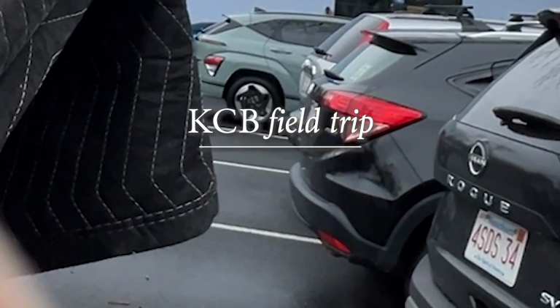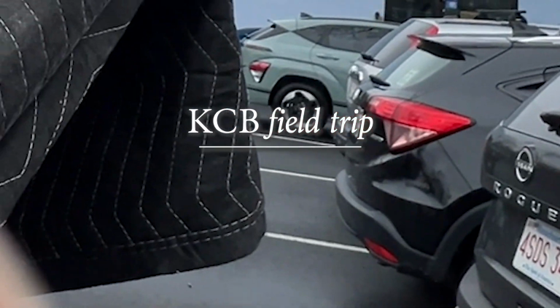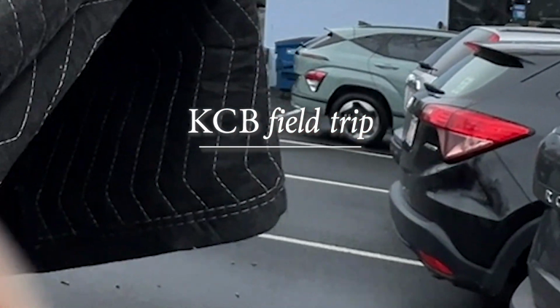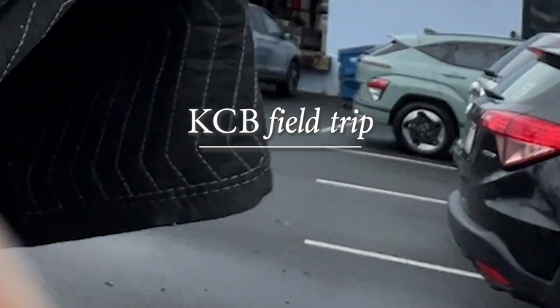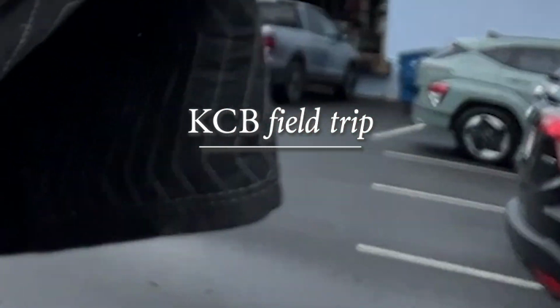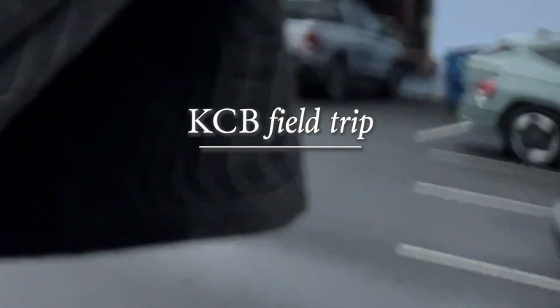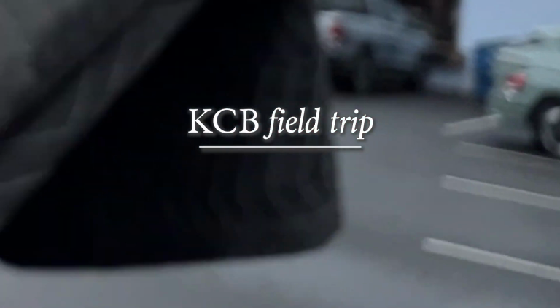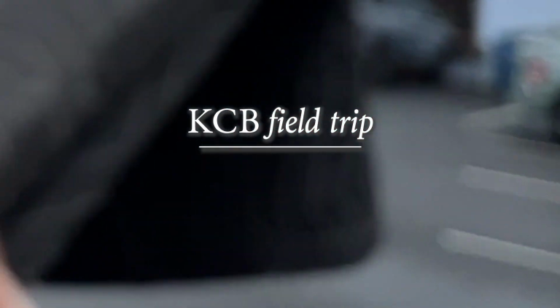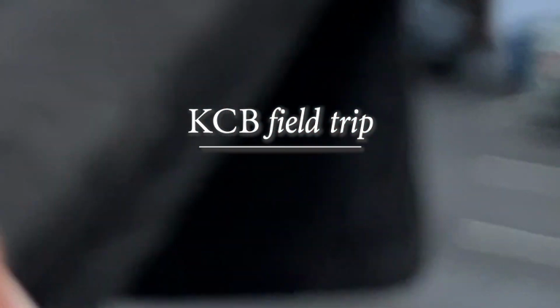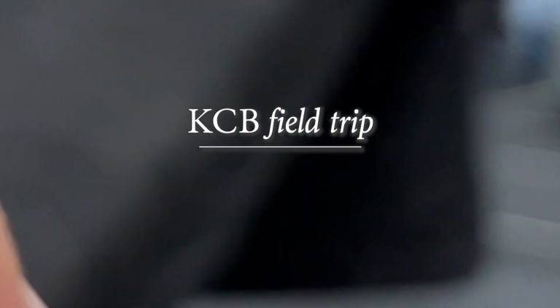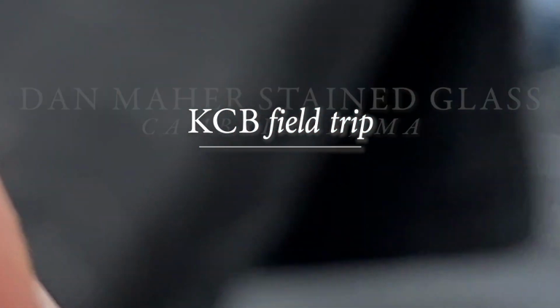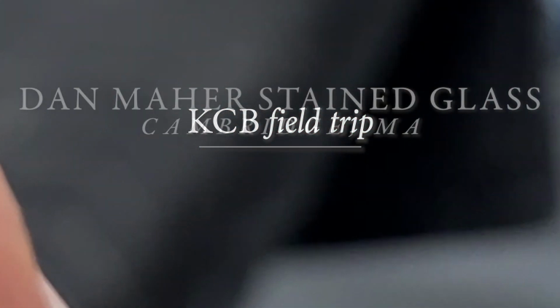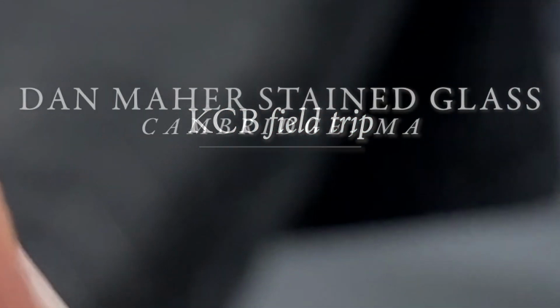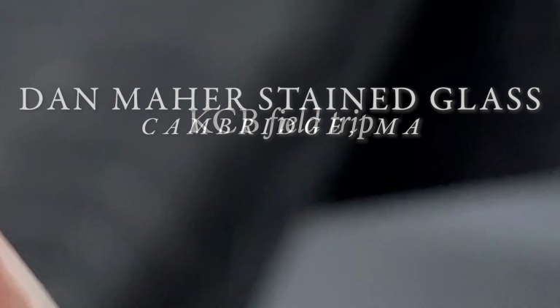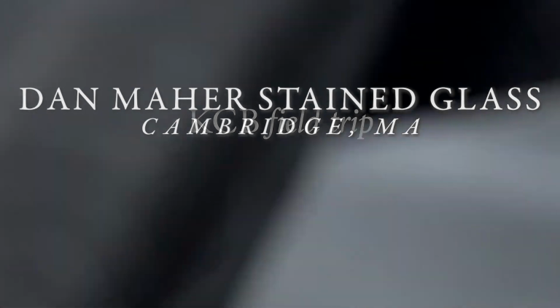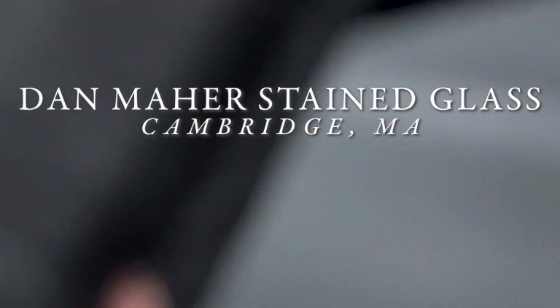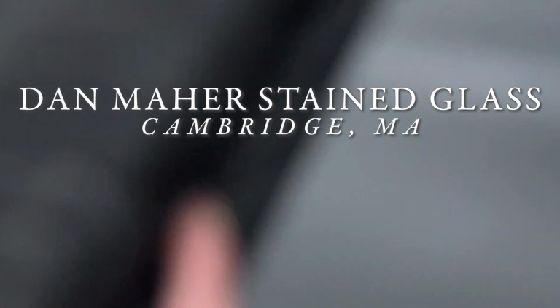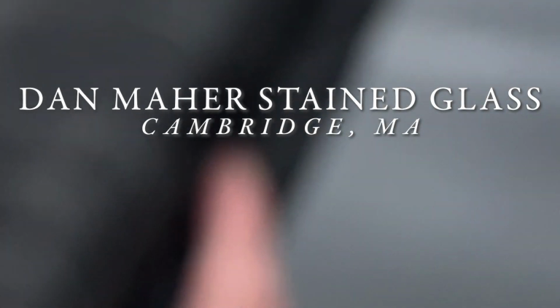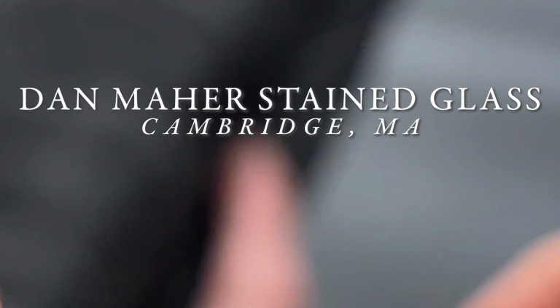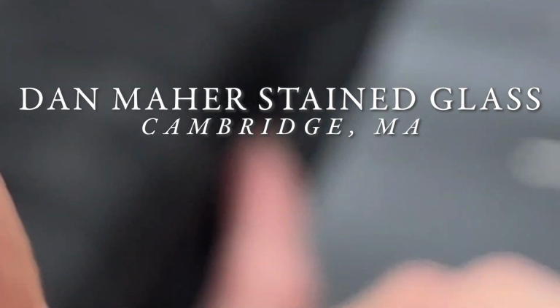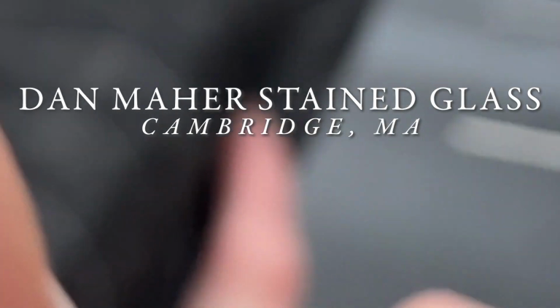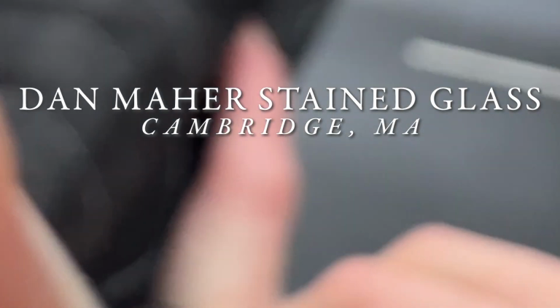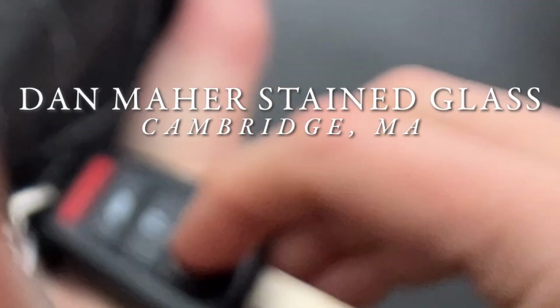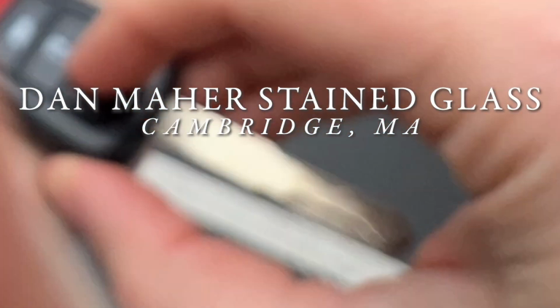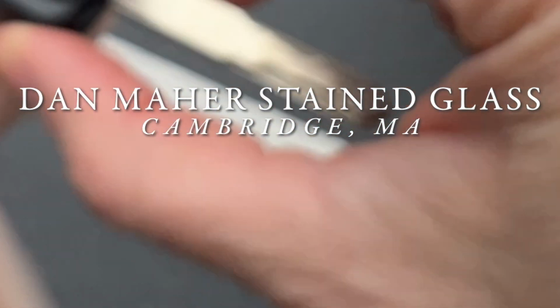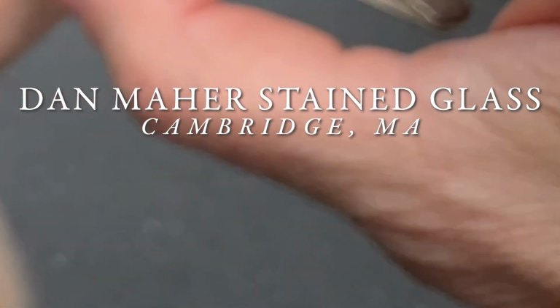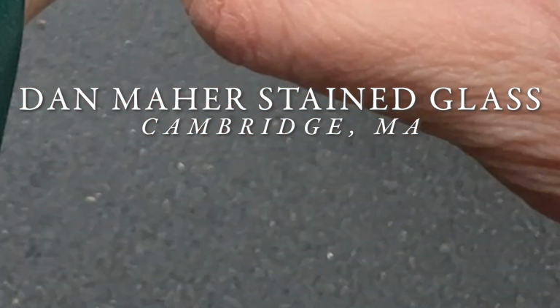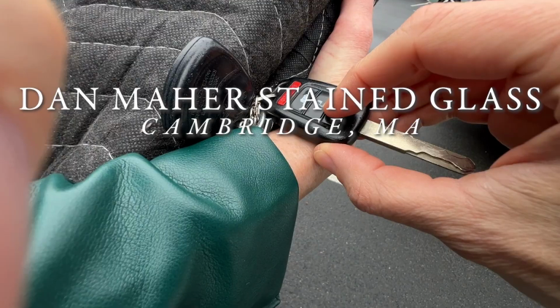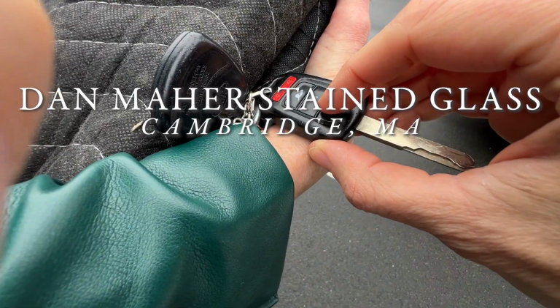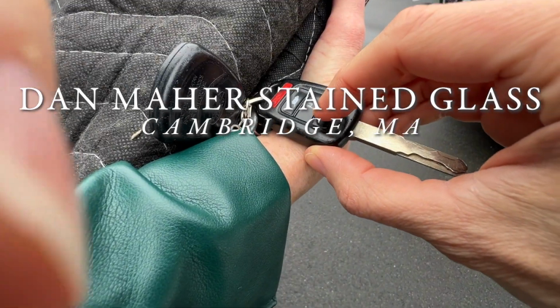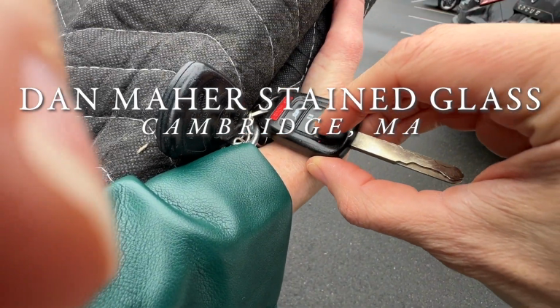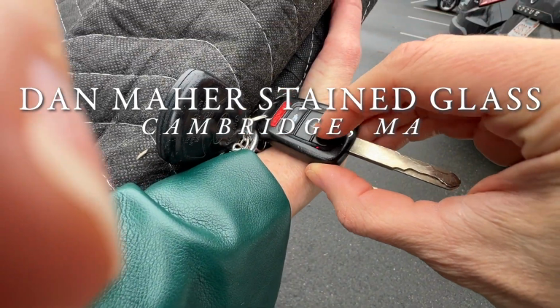Hi, Dan. It's Denise. We're here, and we're very much near the front of the parking lot.